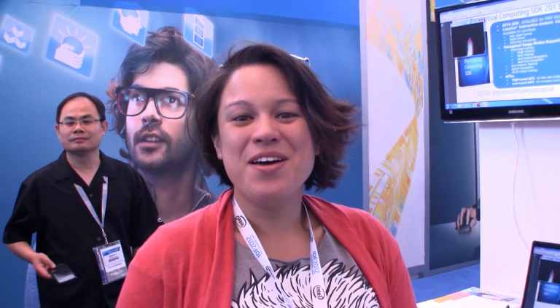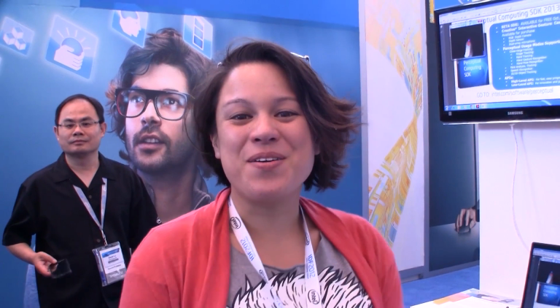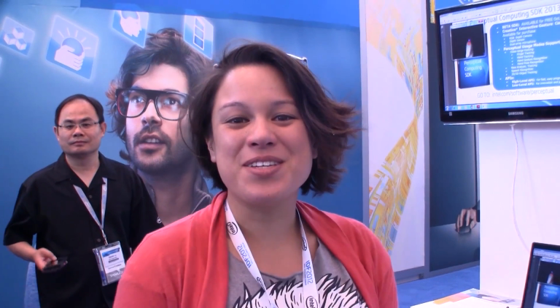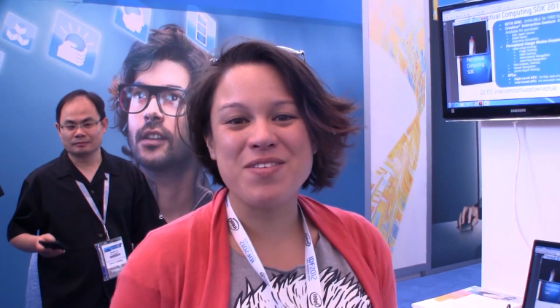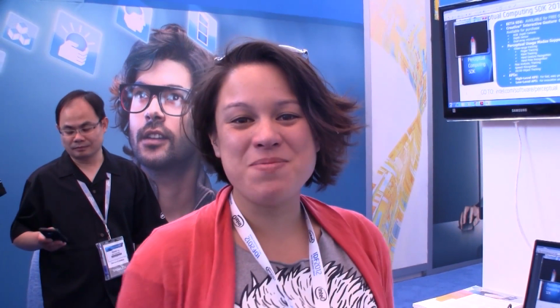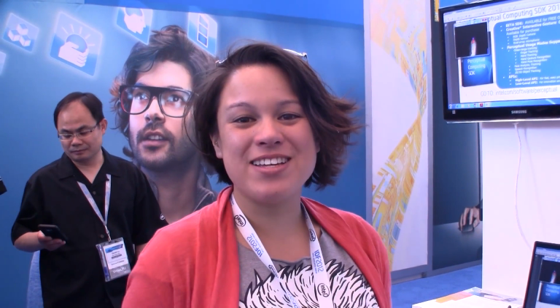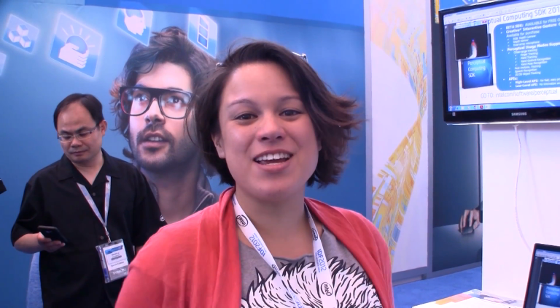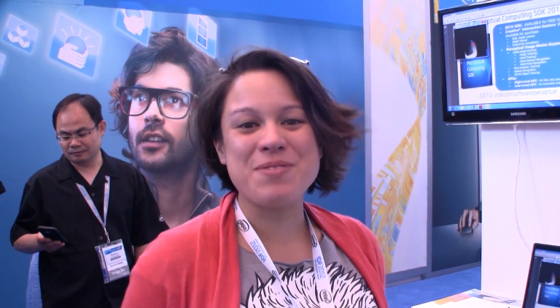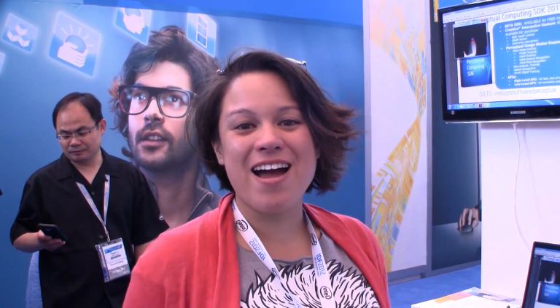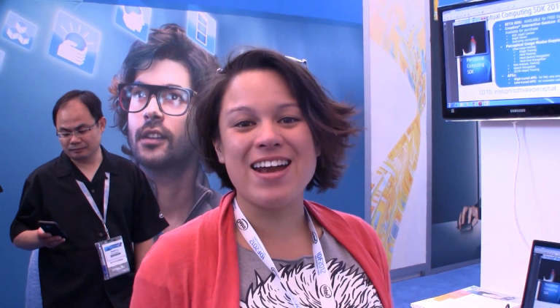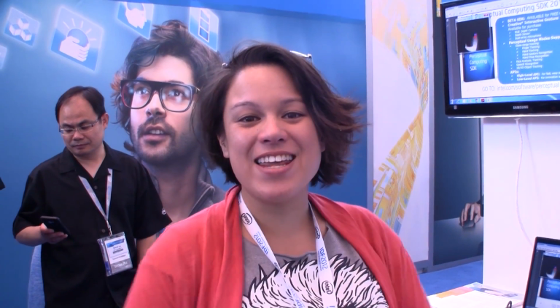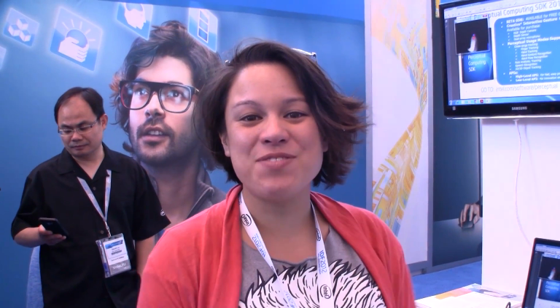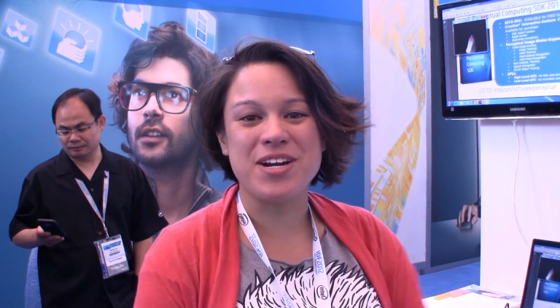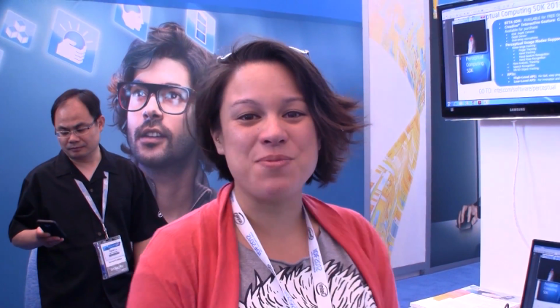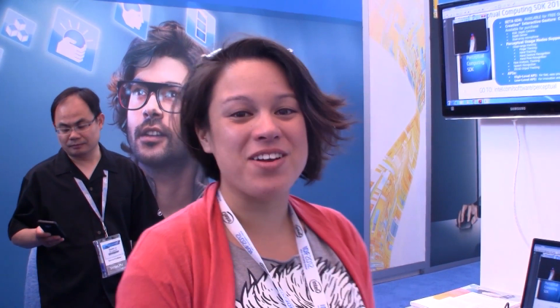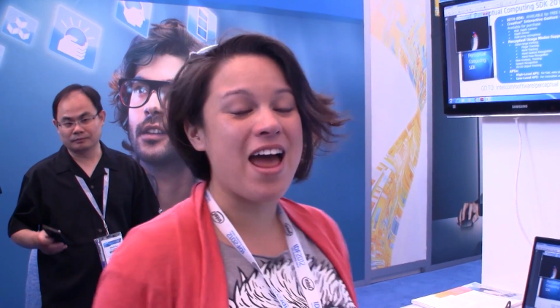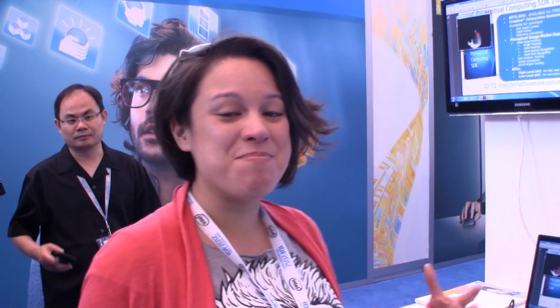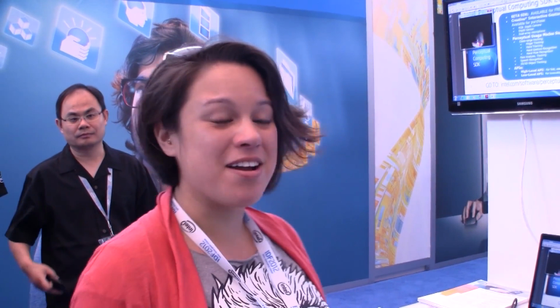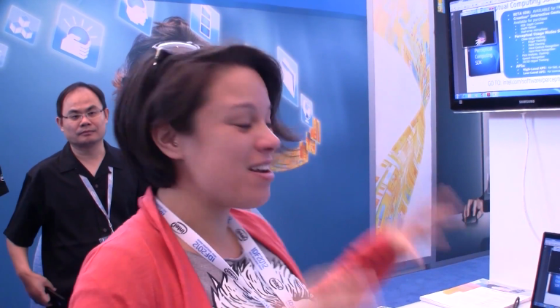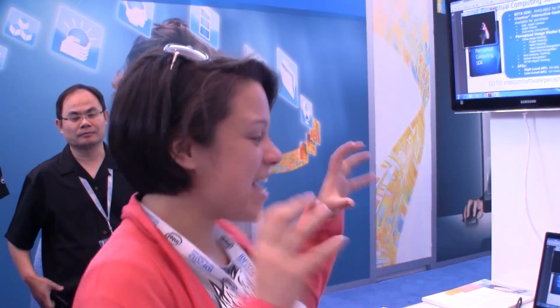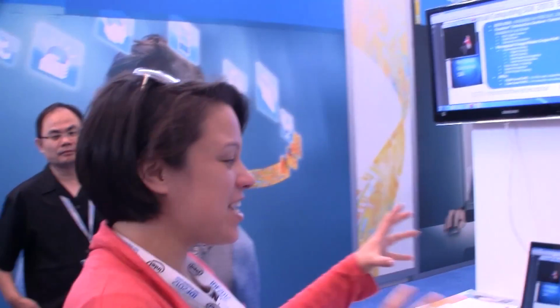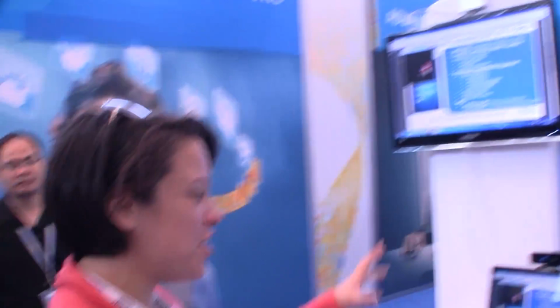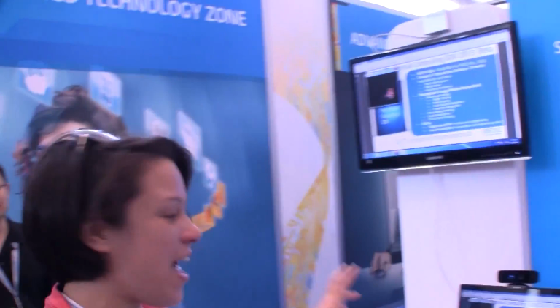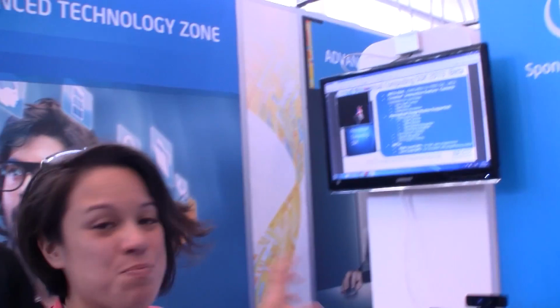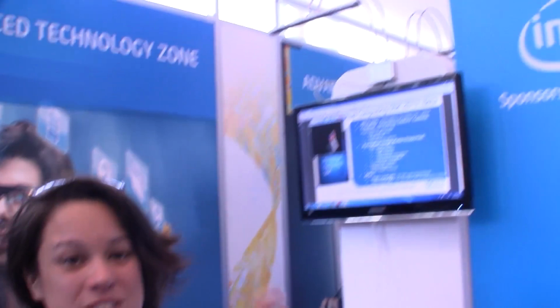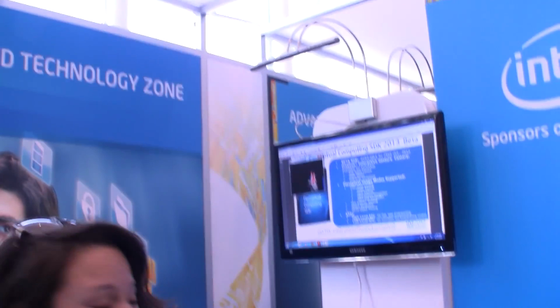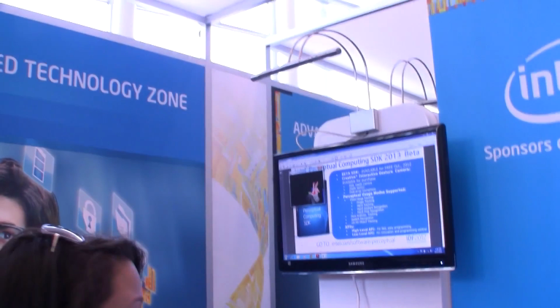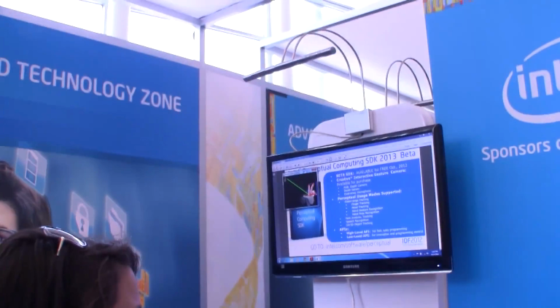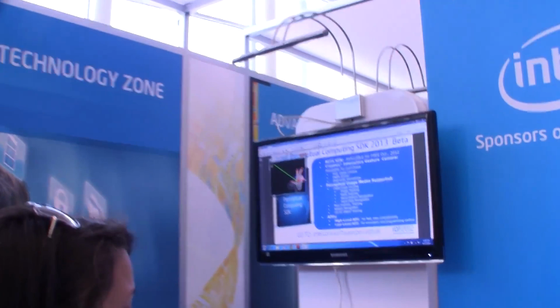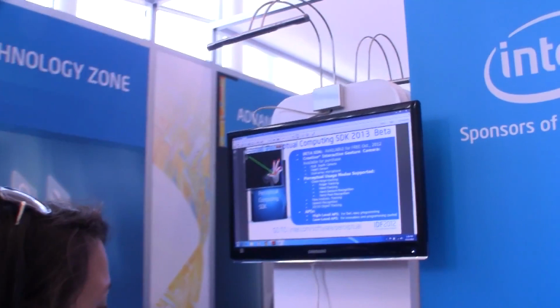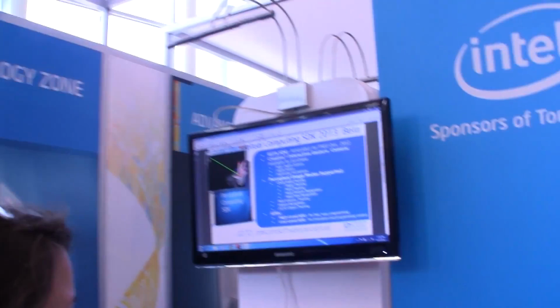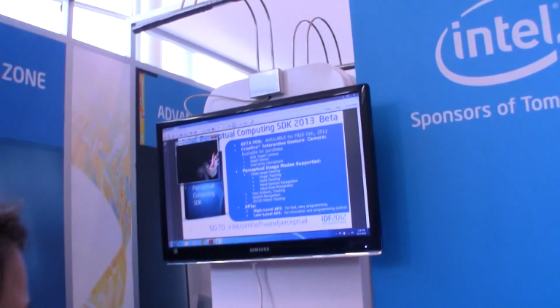Nicole Scott here from Mobile Geeks, and here we are at IDF 2012. I am here taking a look at the Perceptual Computing SDK.